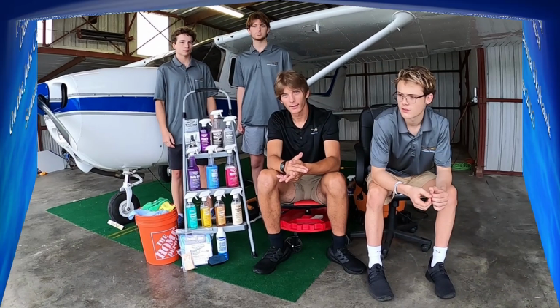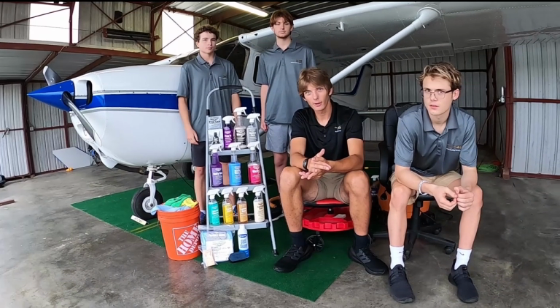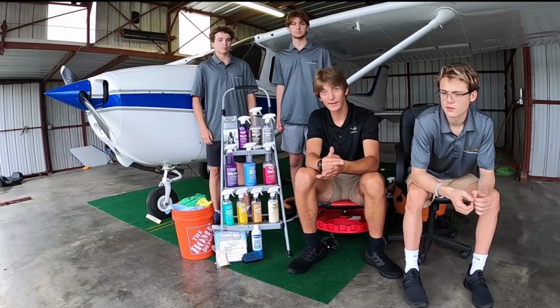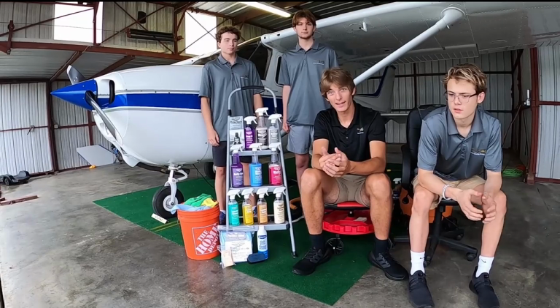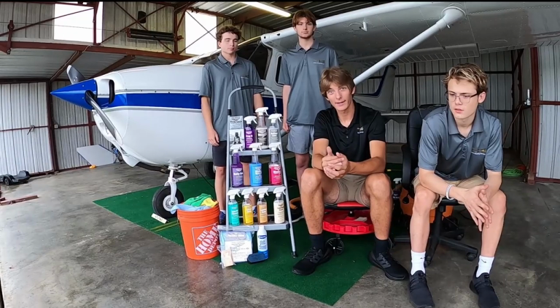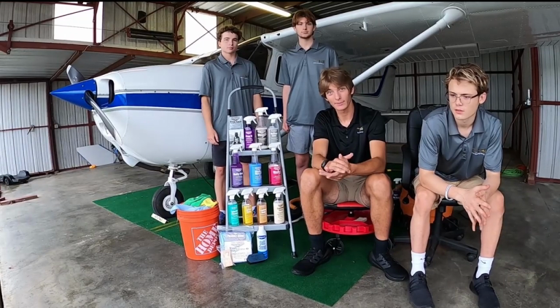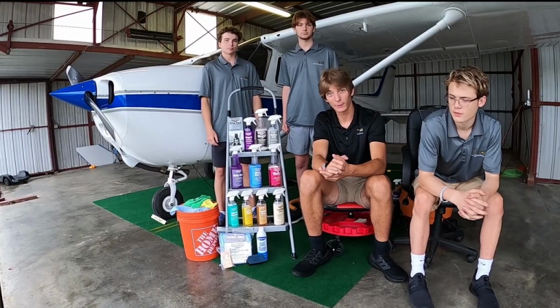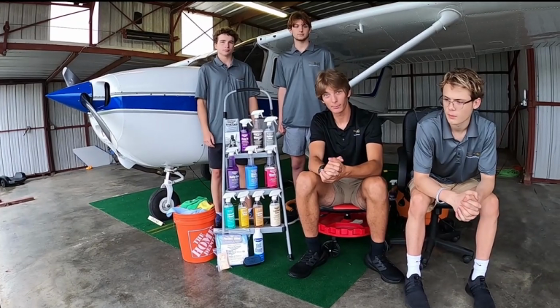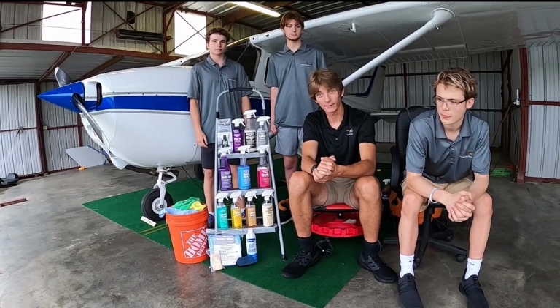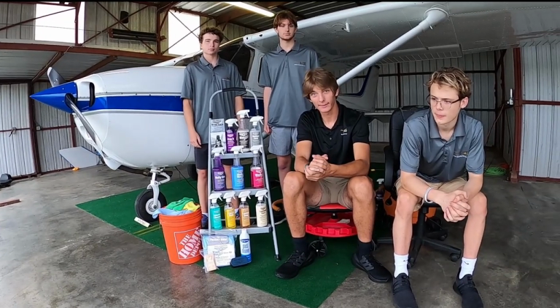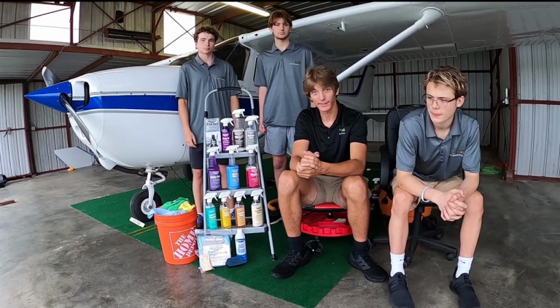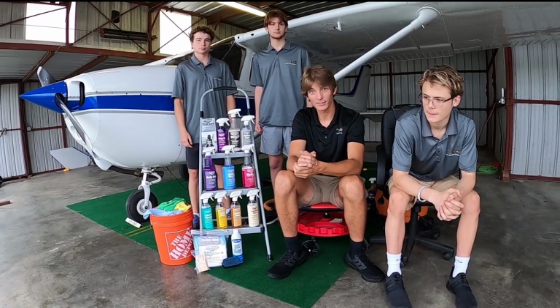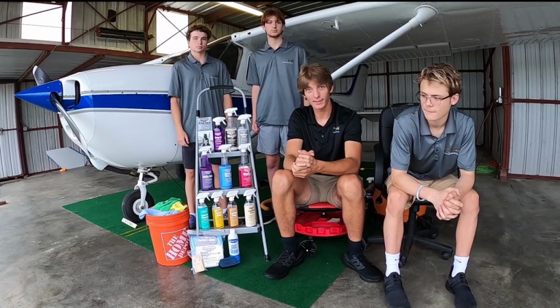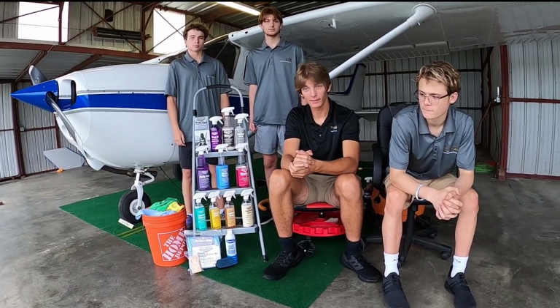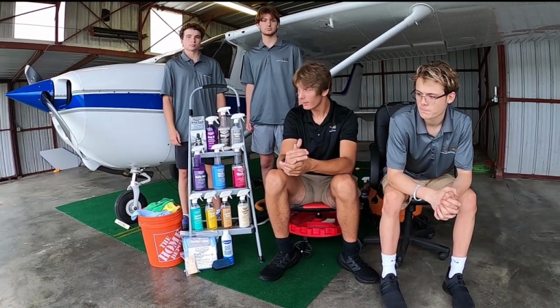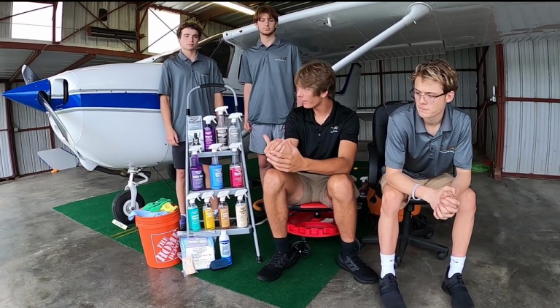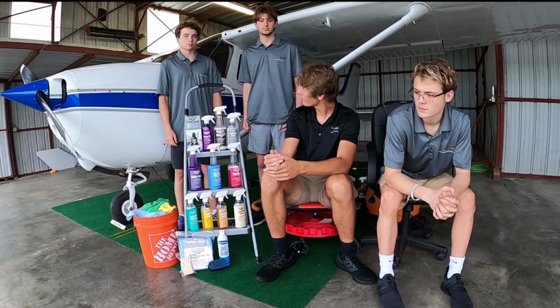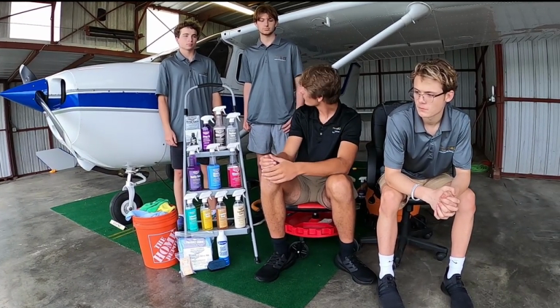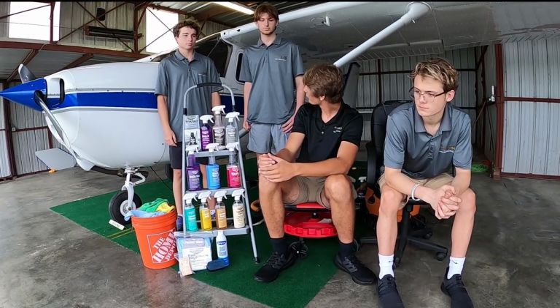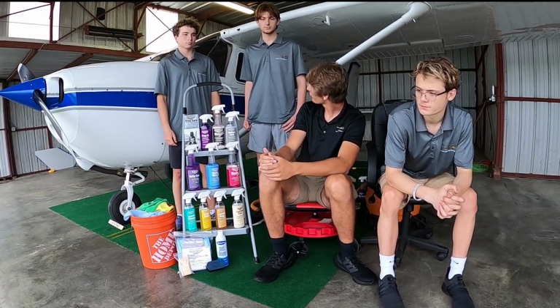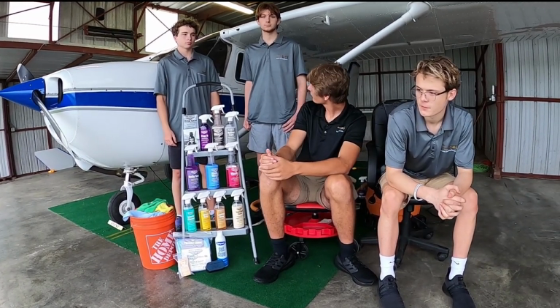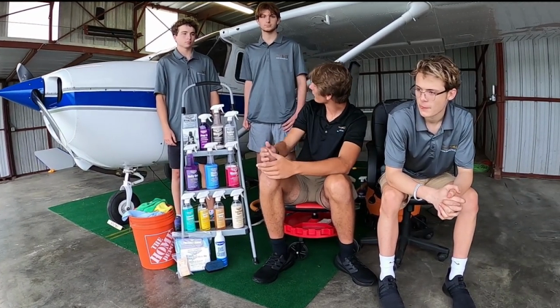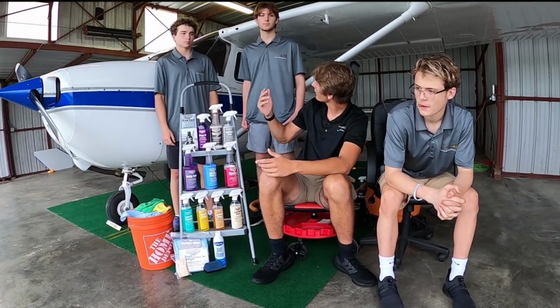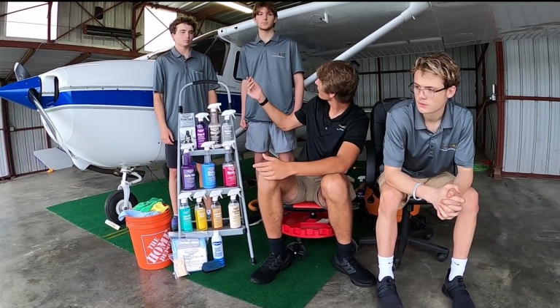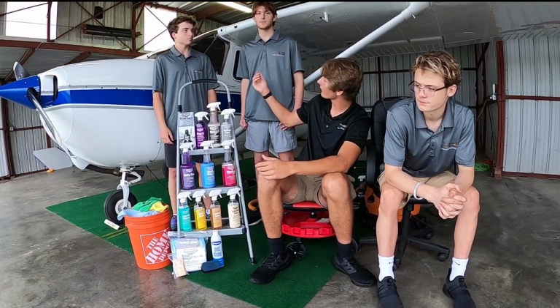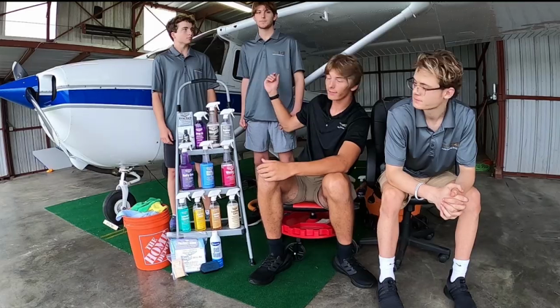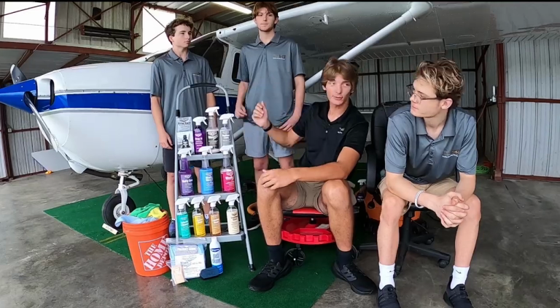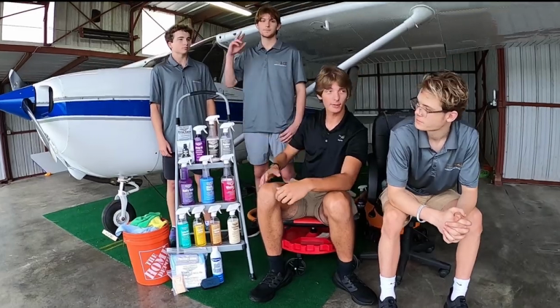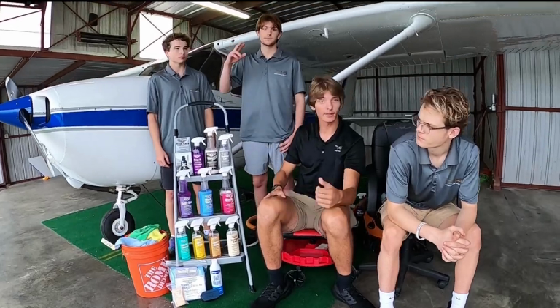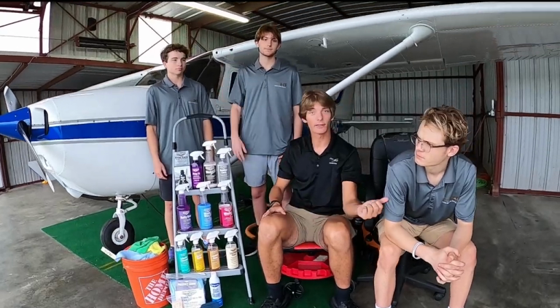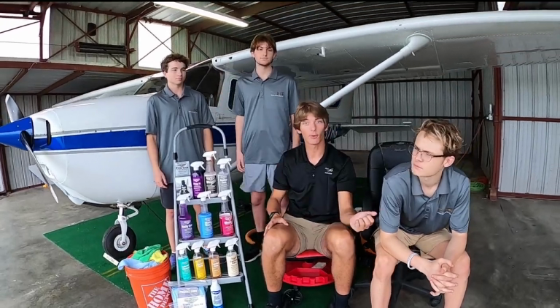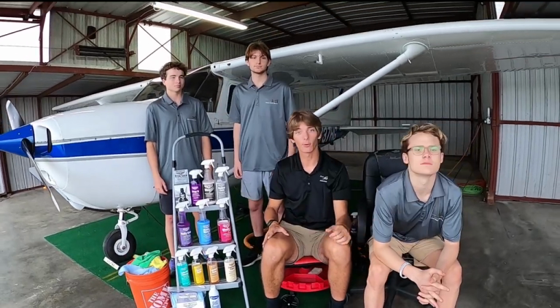Hey y'all, my name is Guy Matthews. I'm the owner of Plane Clean Aviation Detailing. Behind me is the crew — we have Nathan, we have Andrew, and then we have Cole.